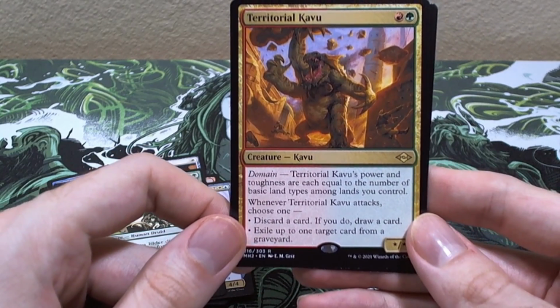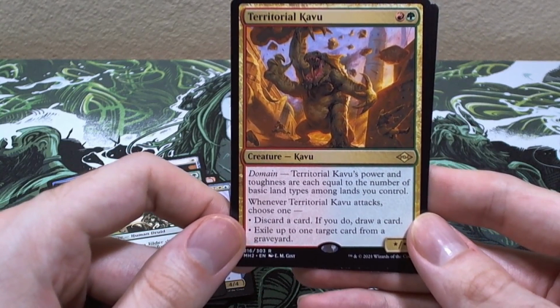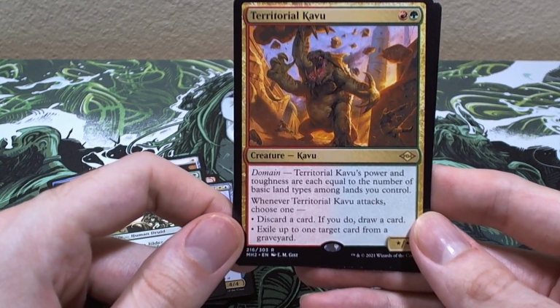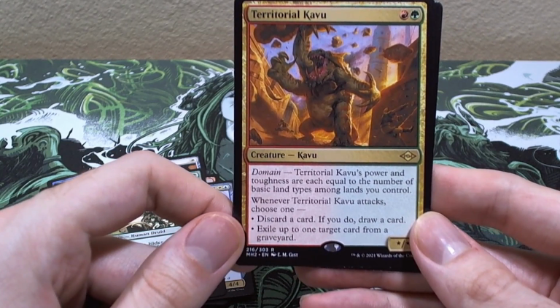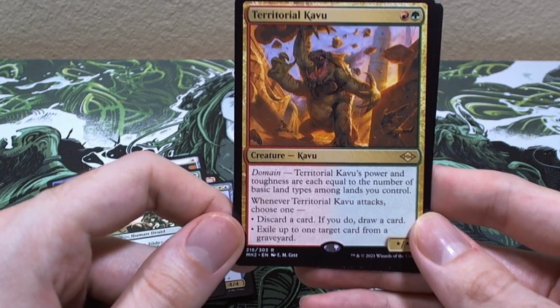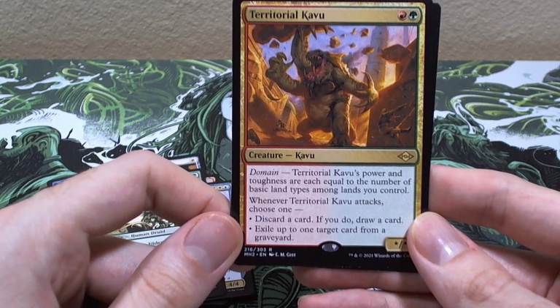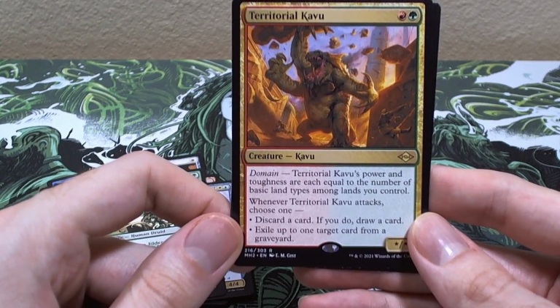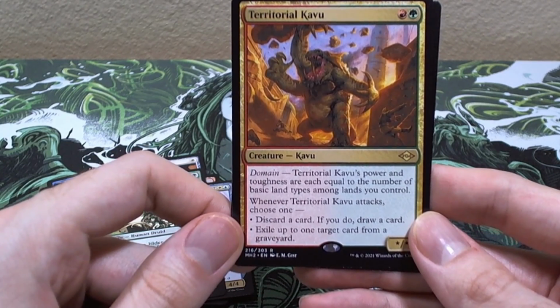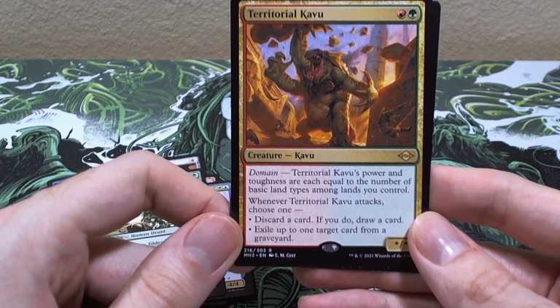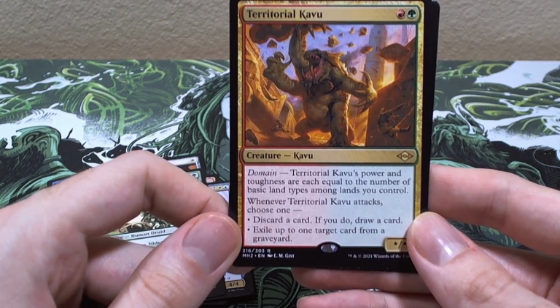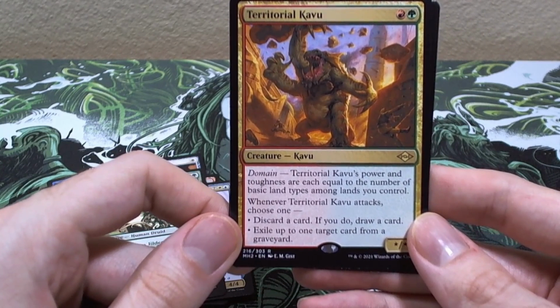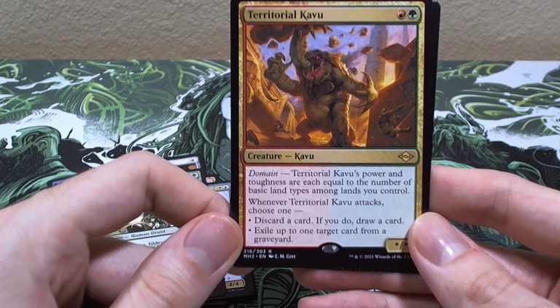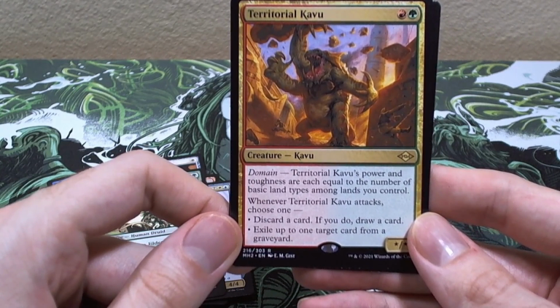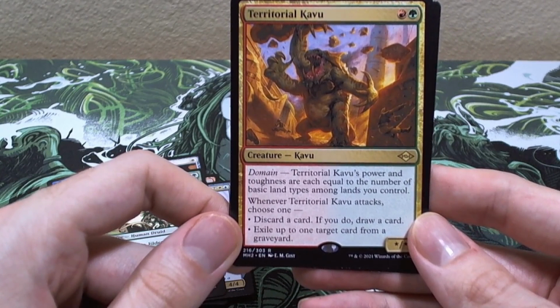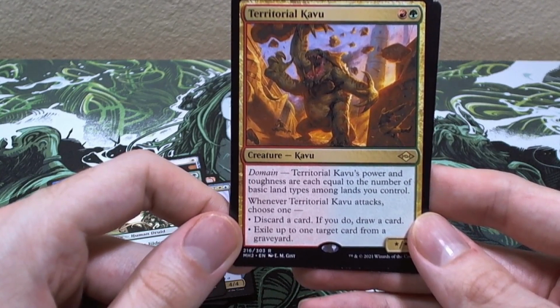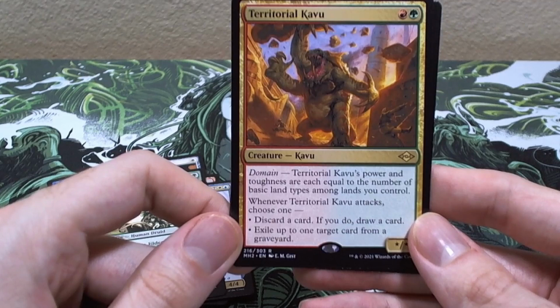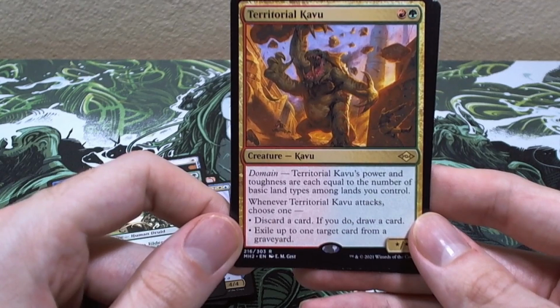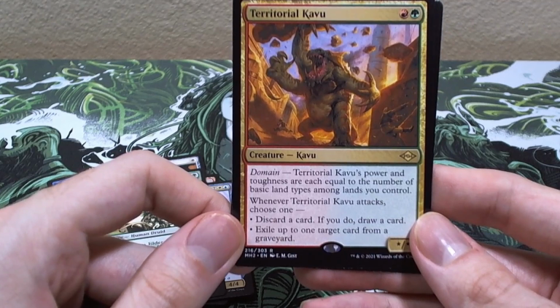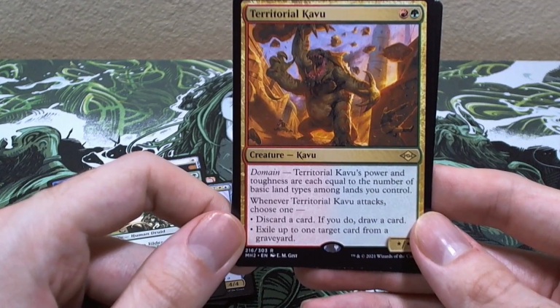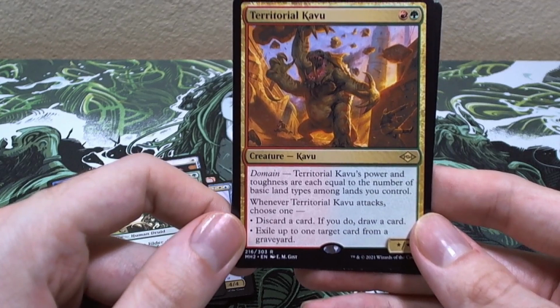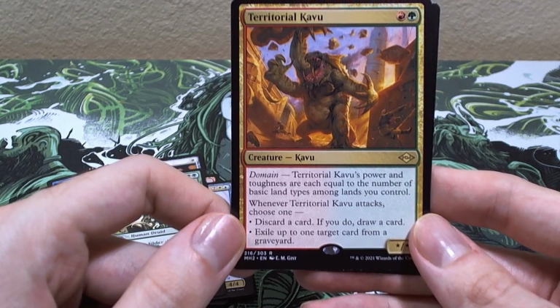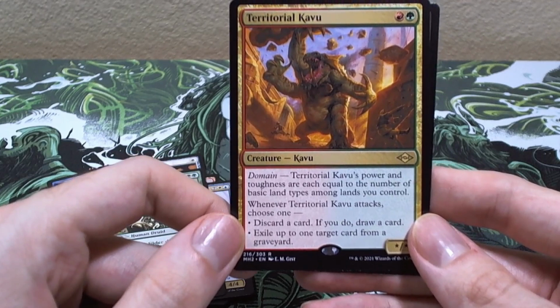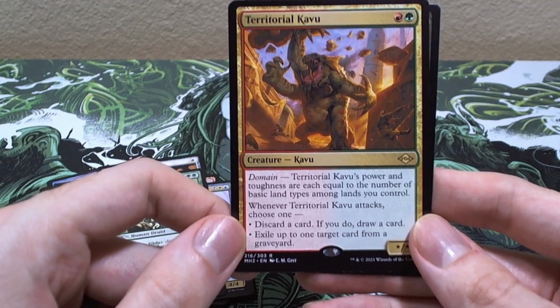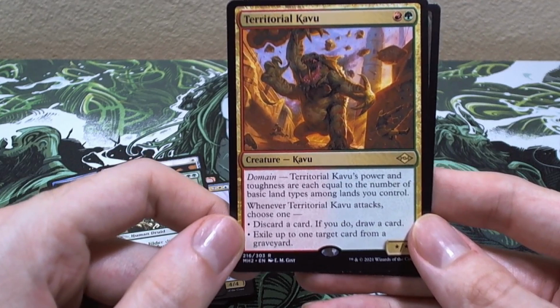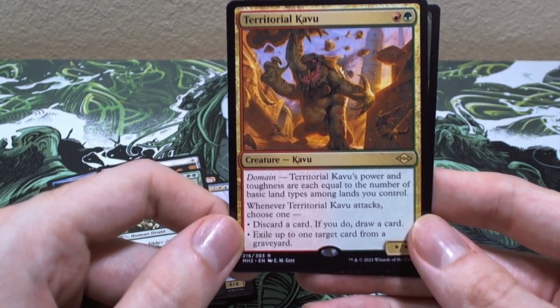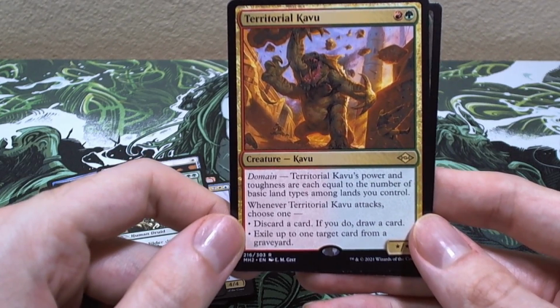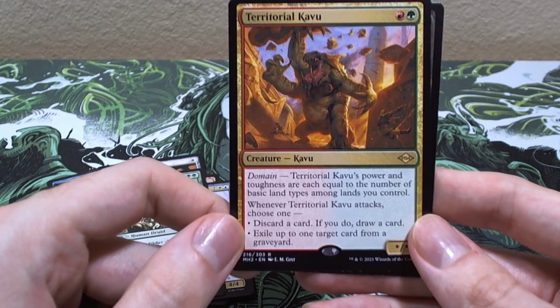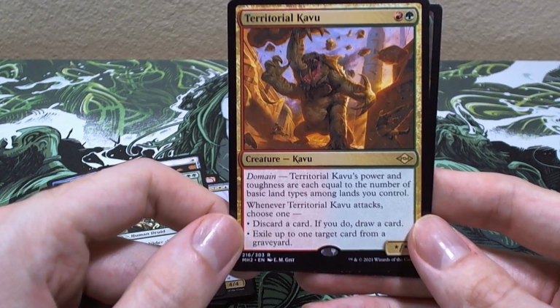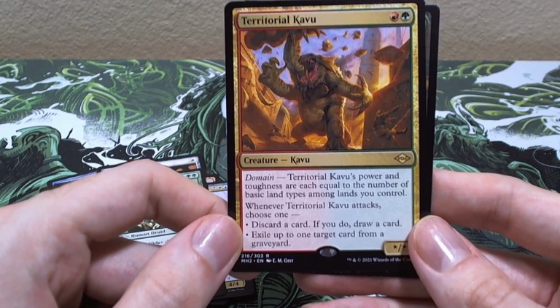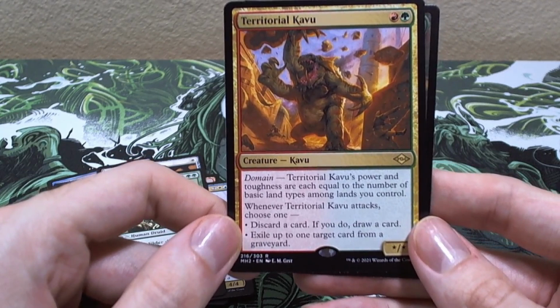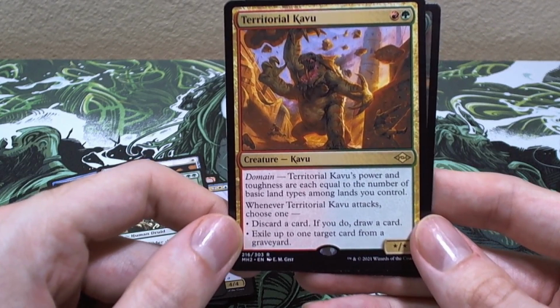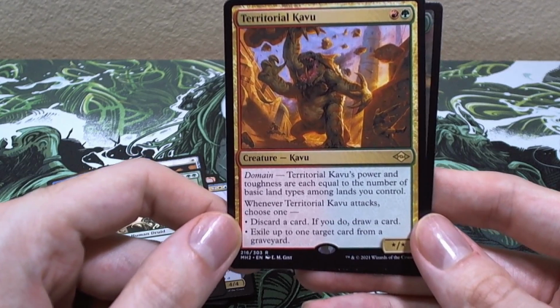Territorial Calling - you can attack, and the opponent can discard a card and draw, or you exile up to one target card from a graveyard. And a squirrel token.